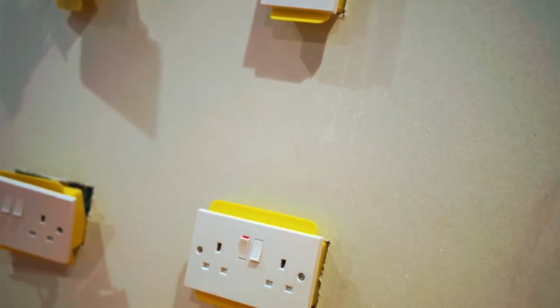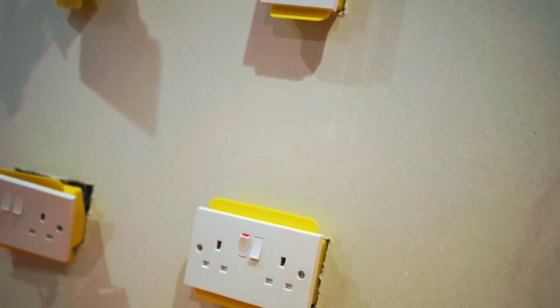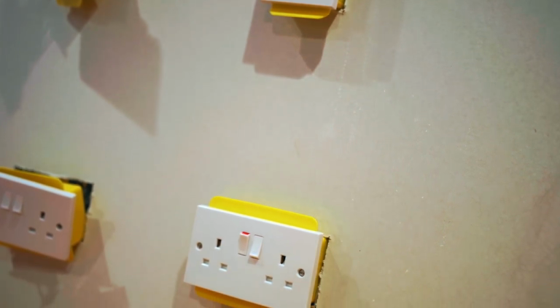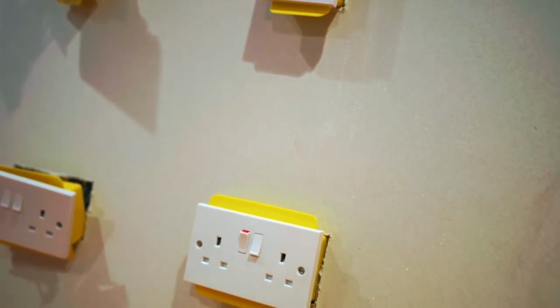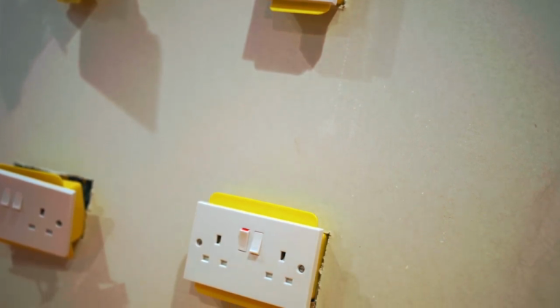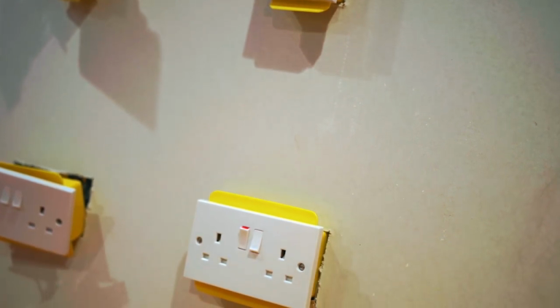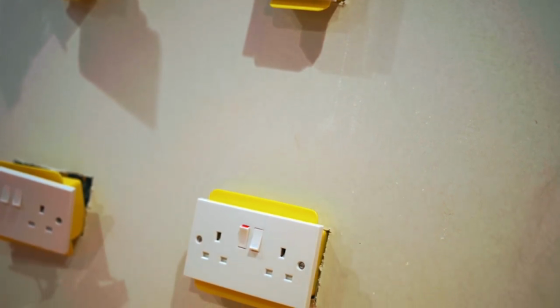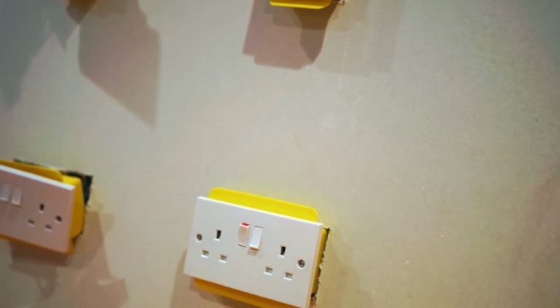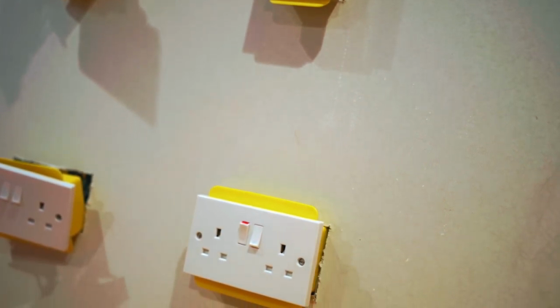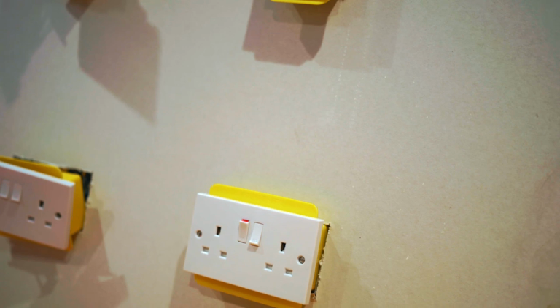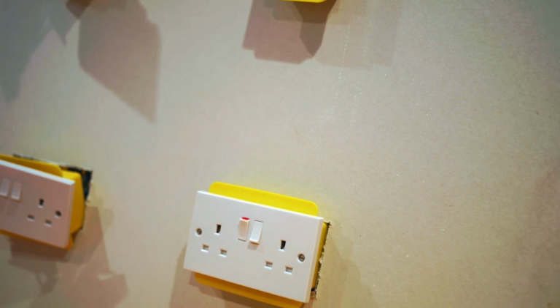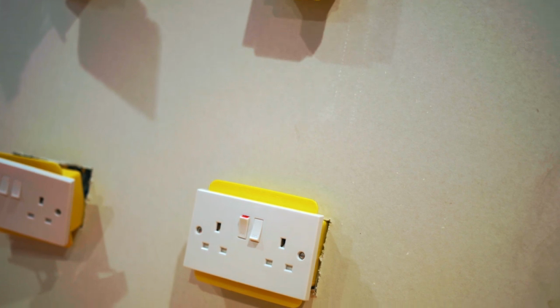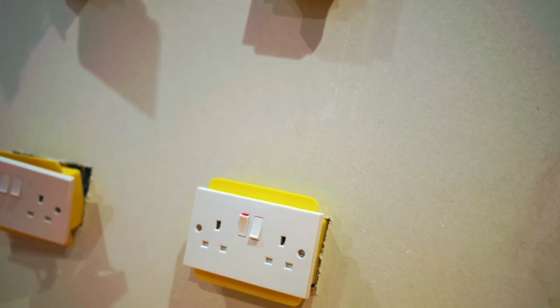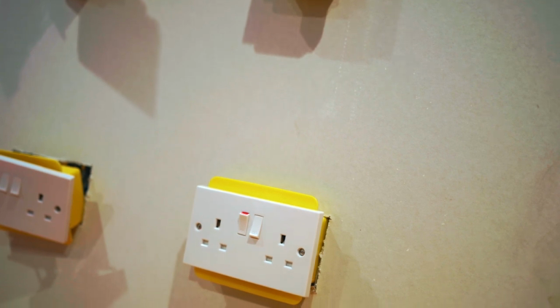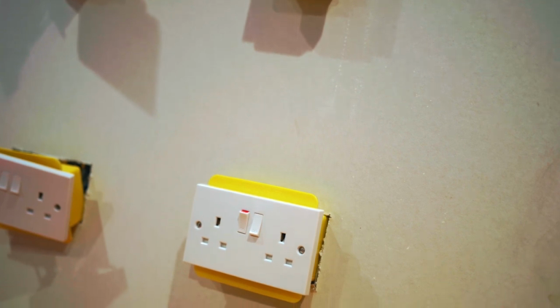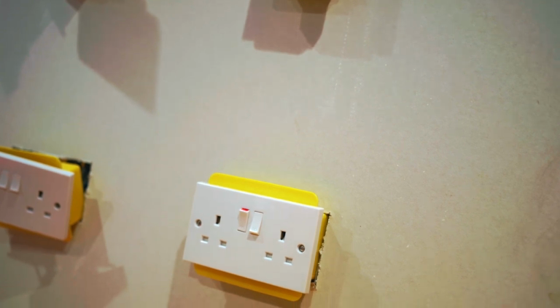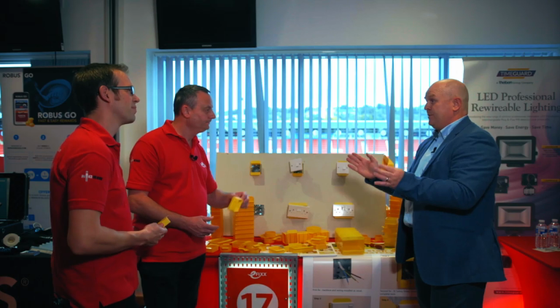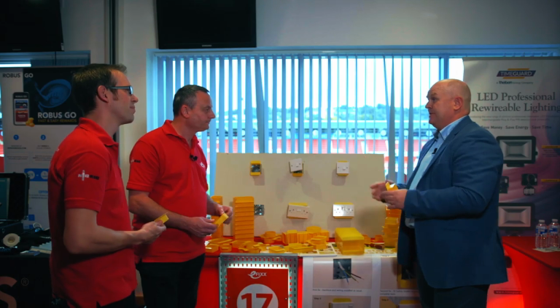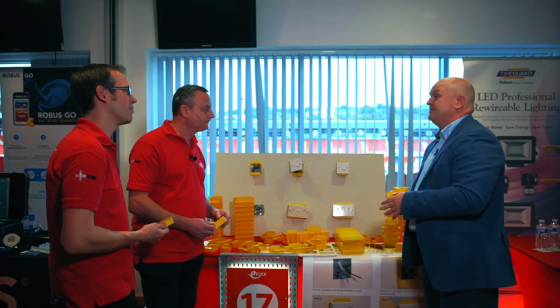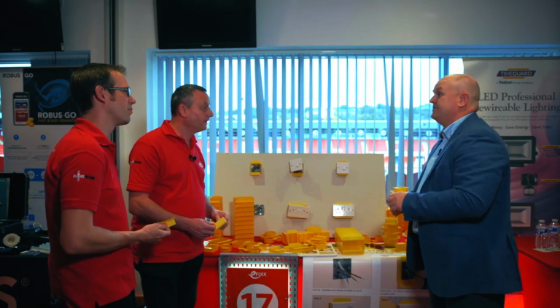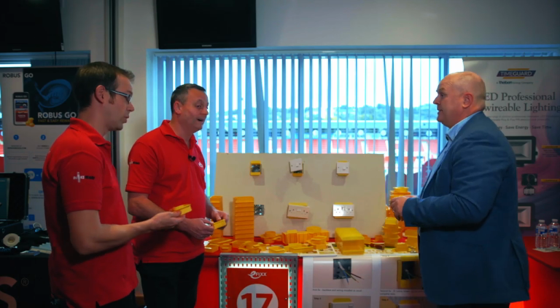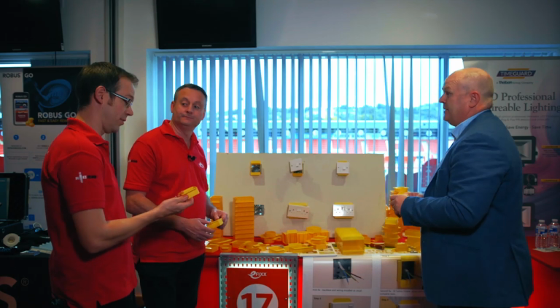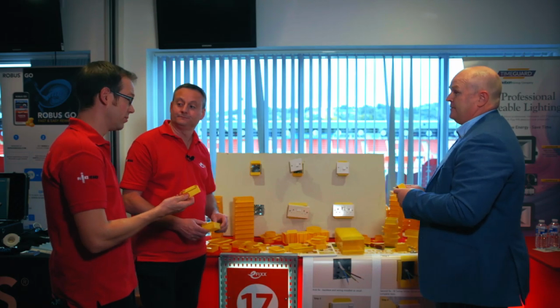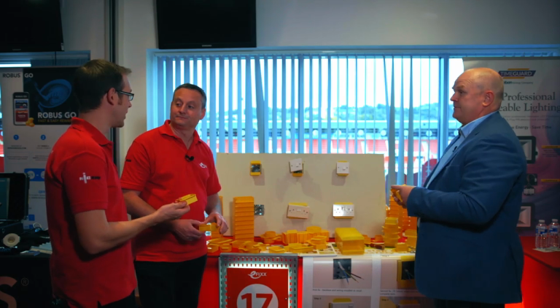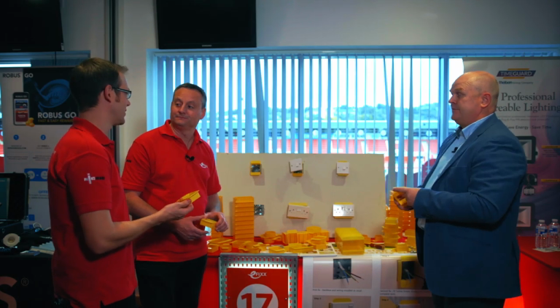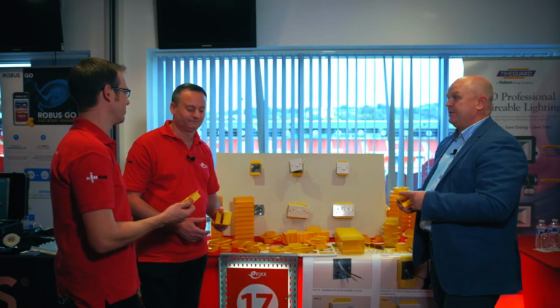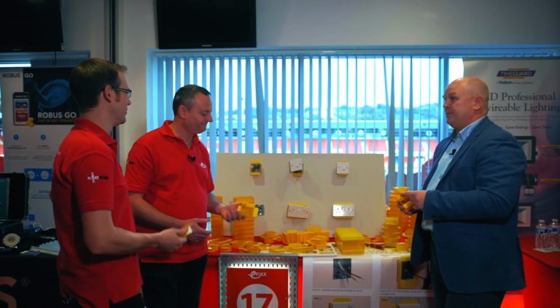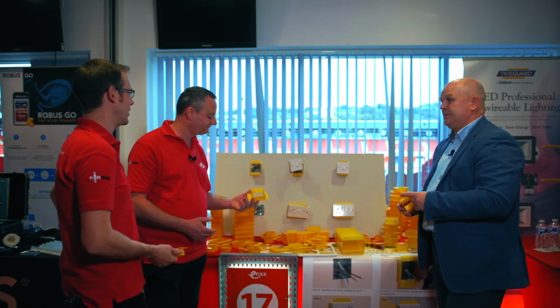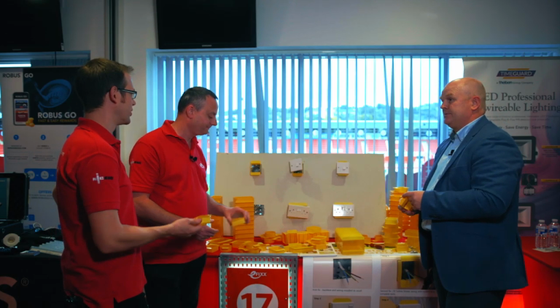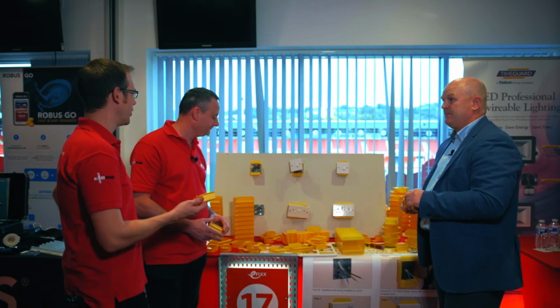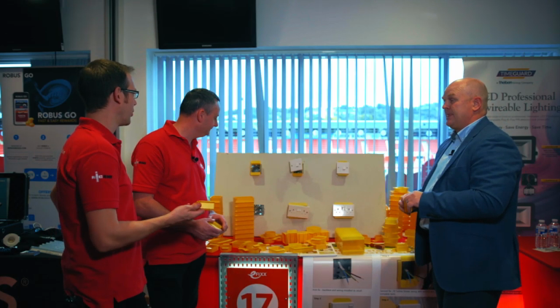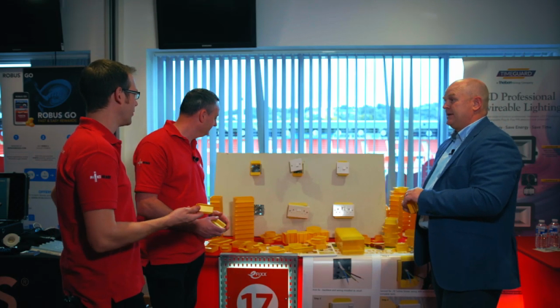Per unit price? Per unit price — 50 pence. Wow, that's just a no-brainer.